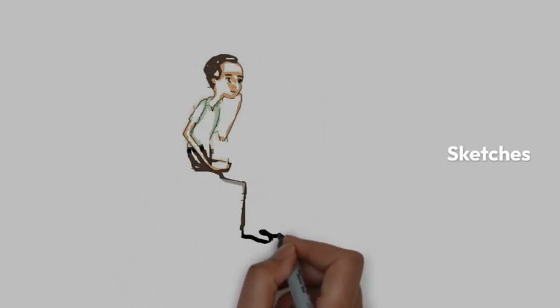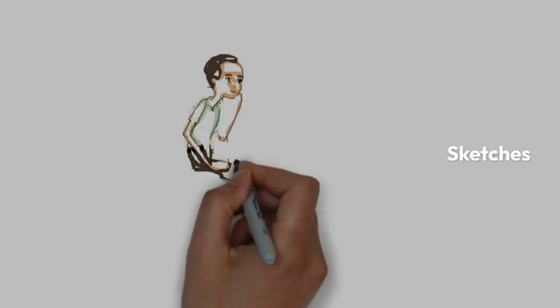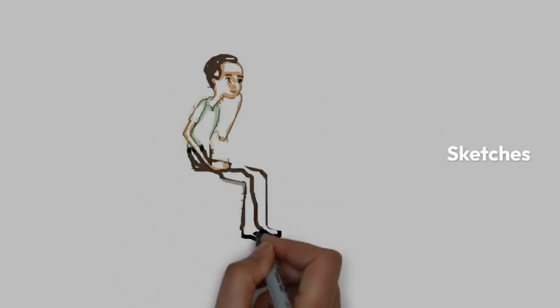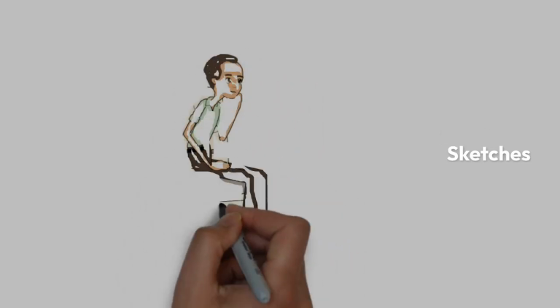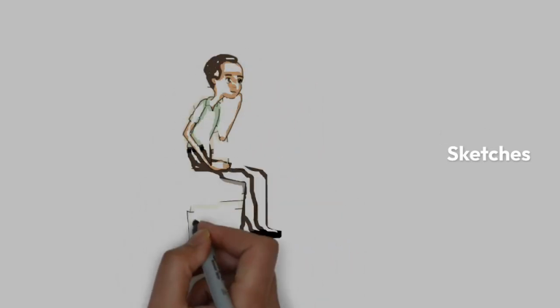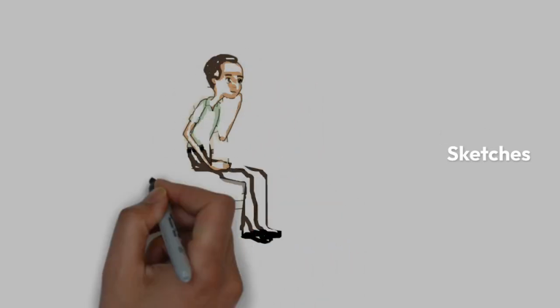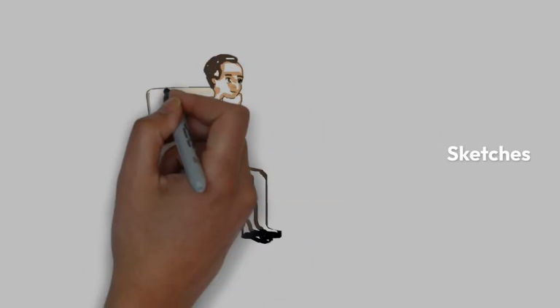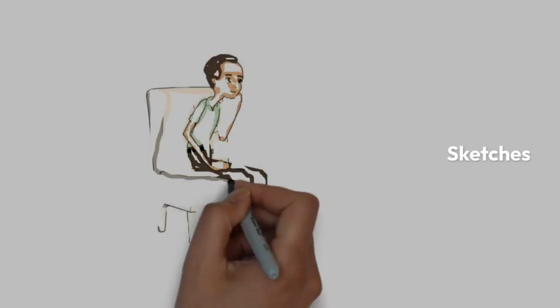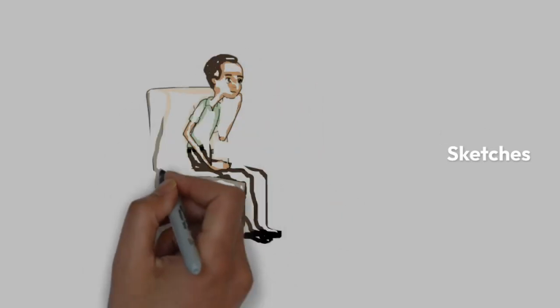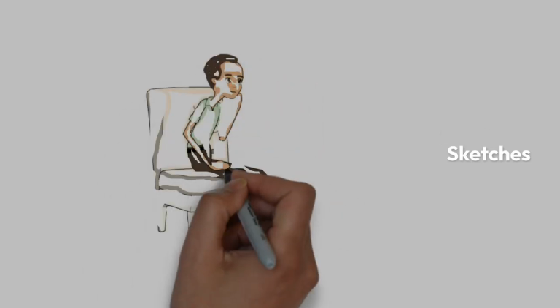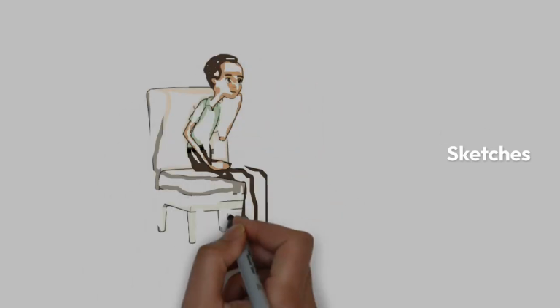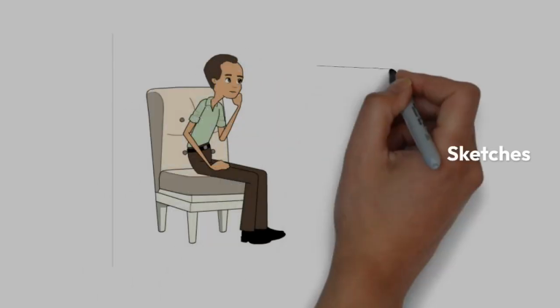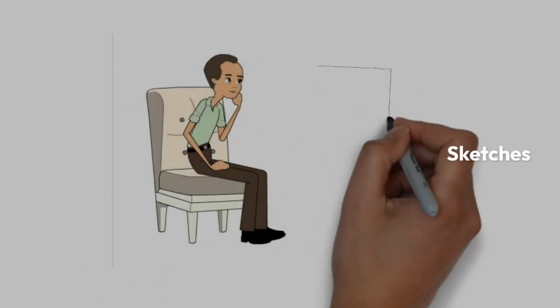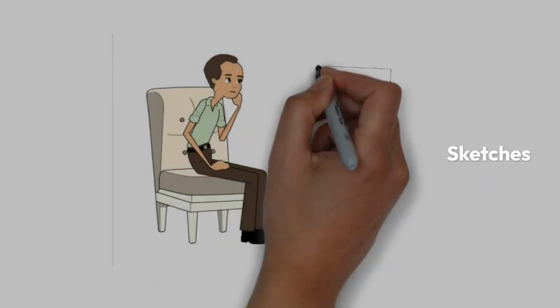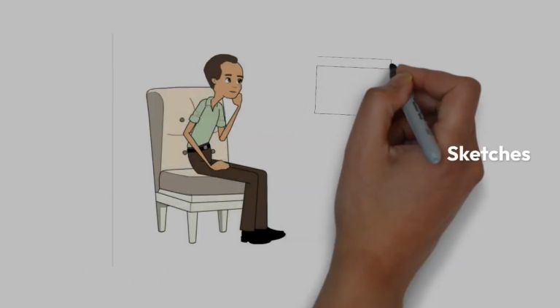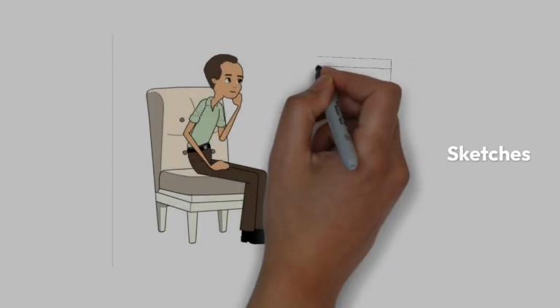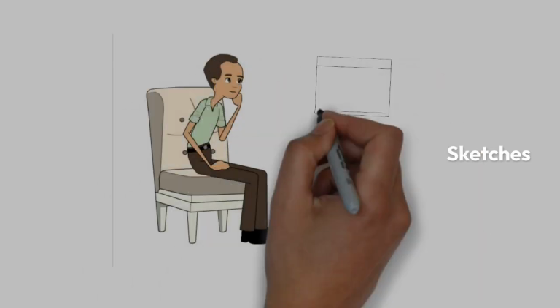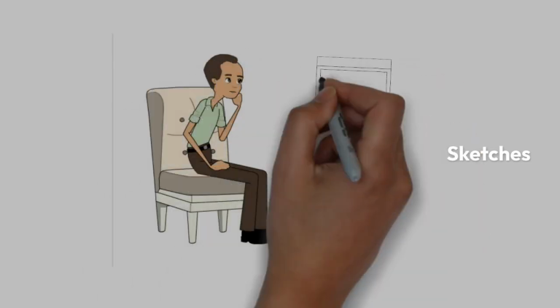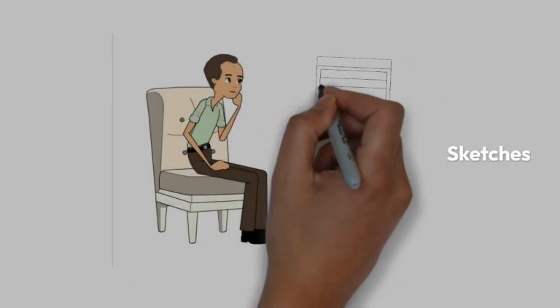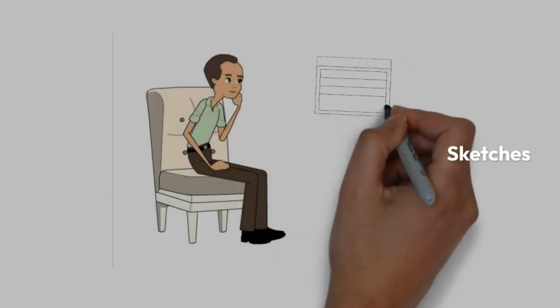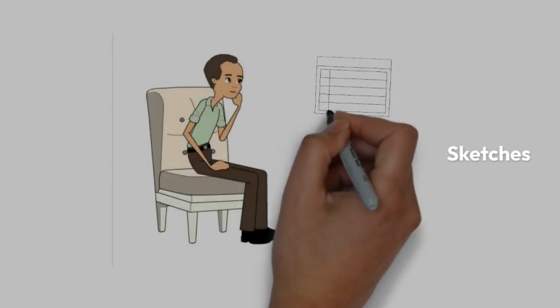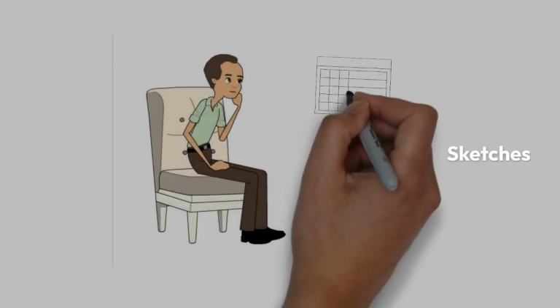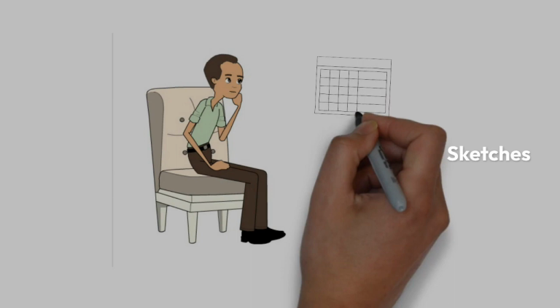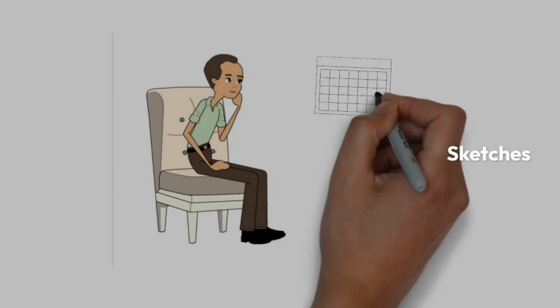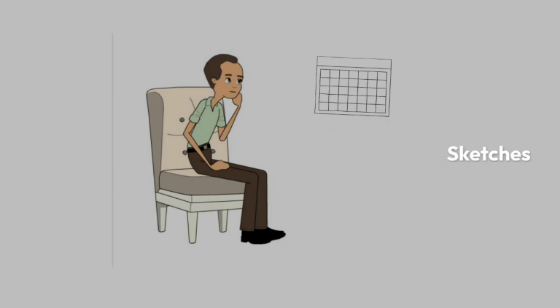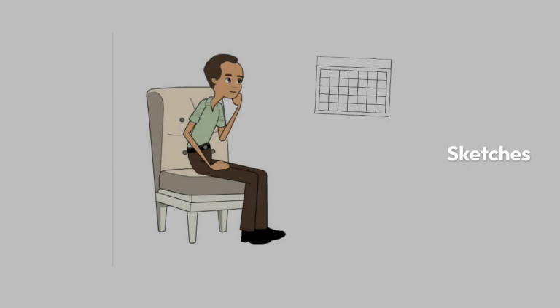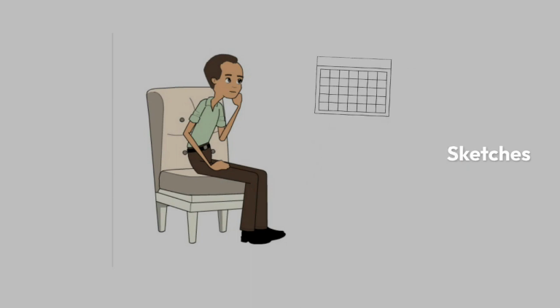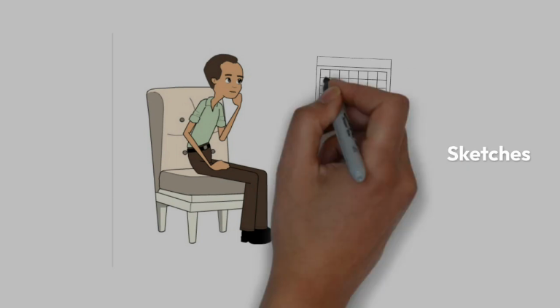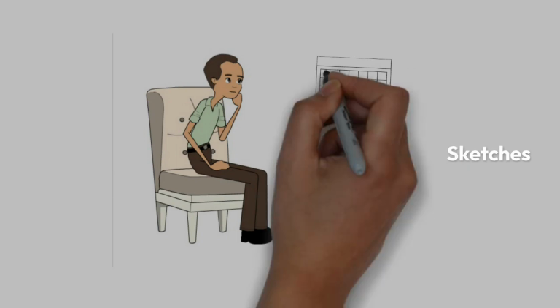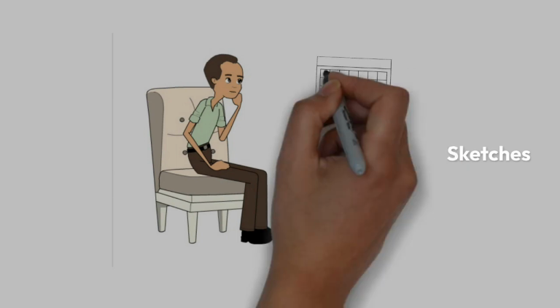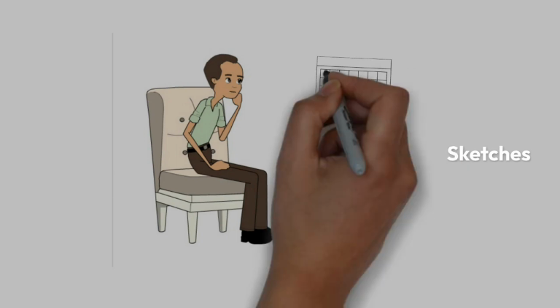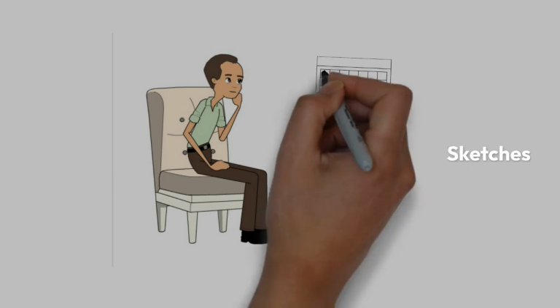Use high-impact photos. Consider using sketches — it provides something different that people aren't used to seeing.